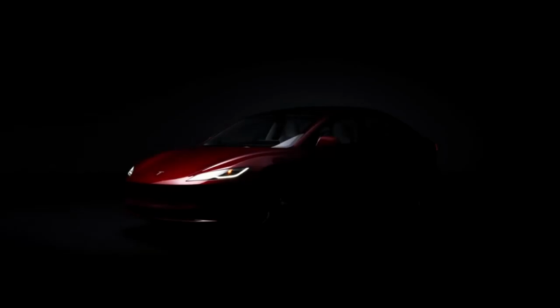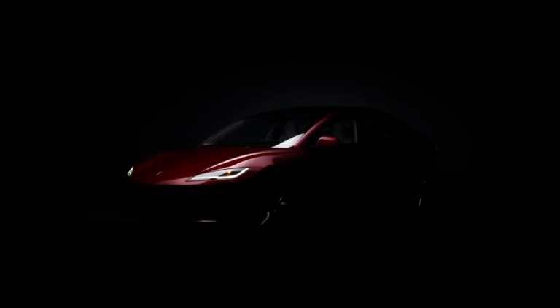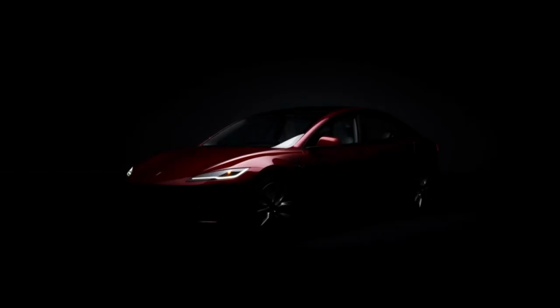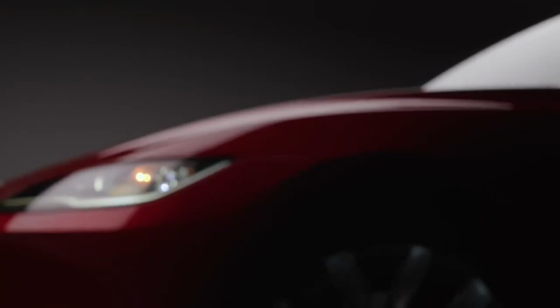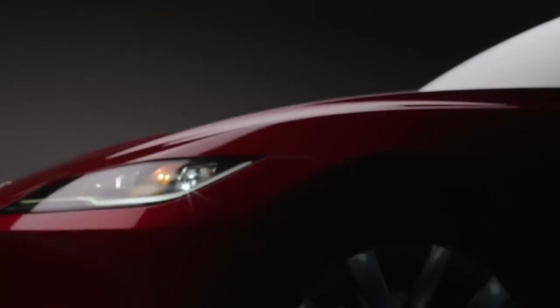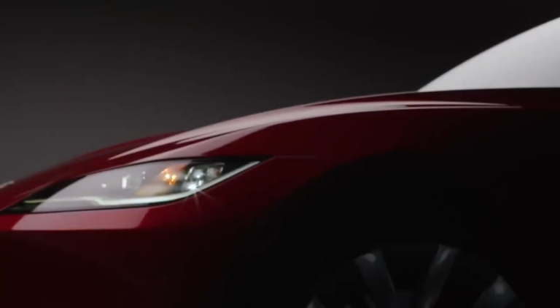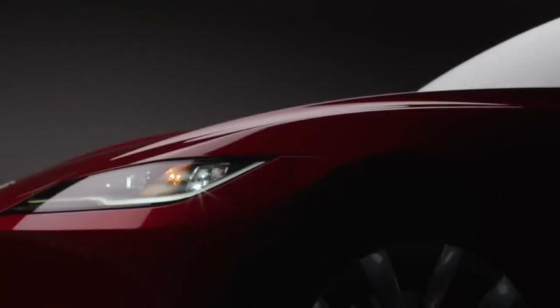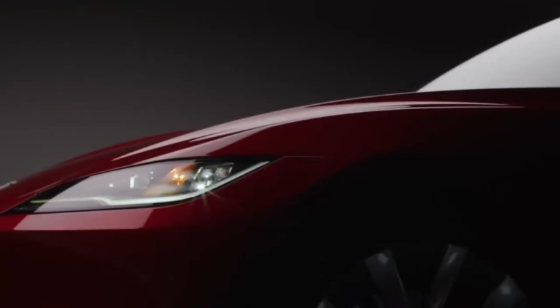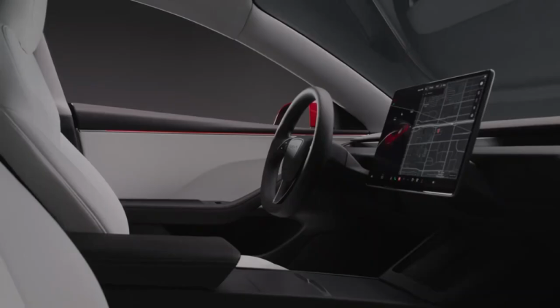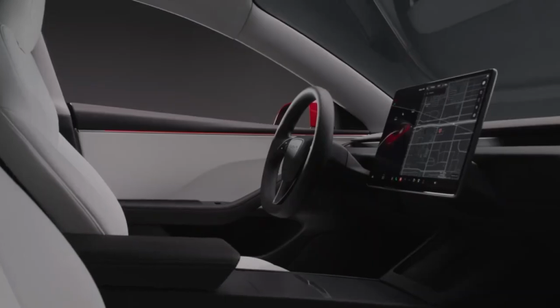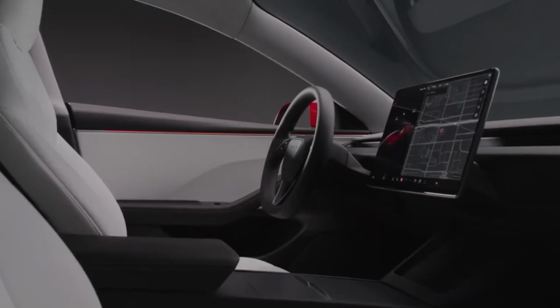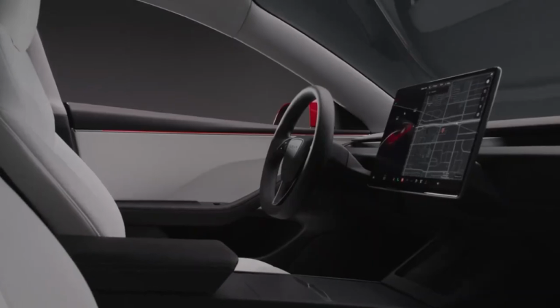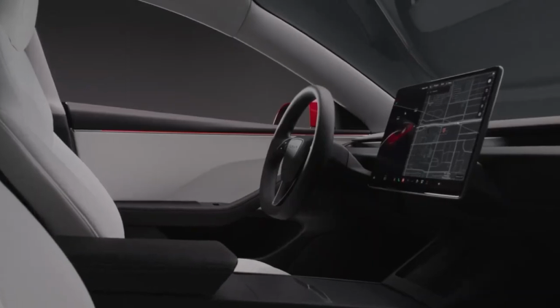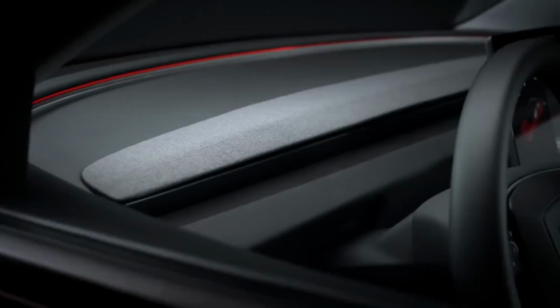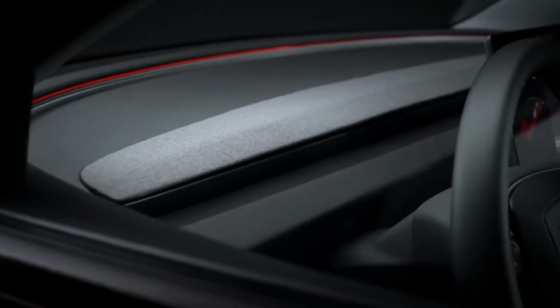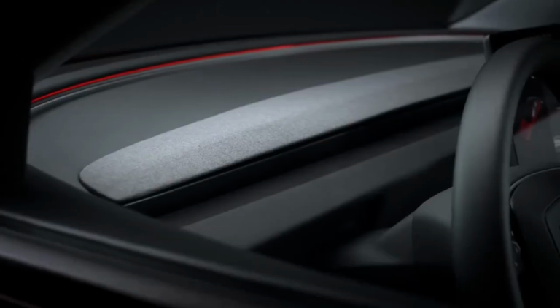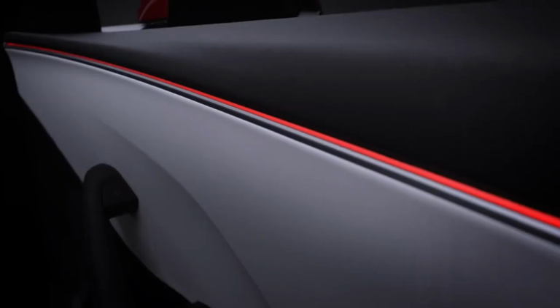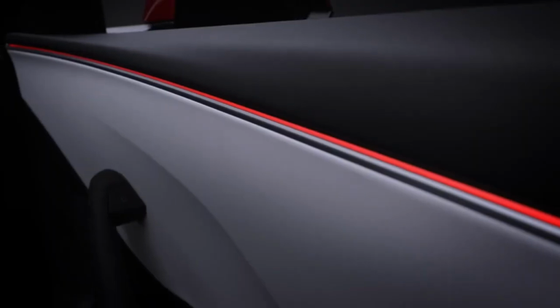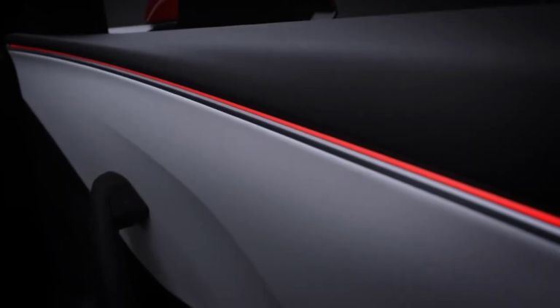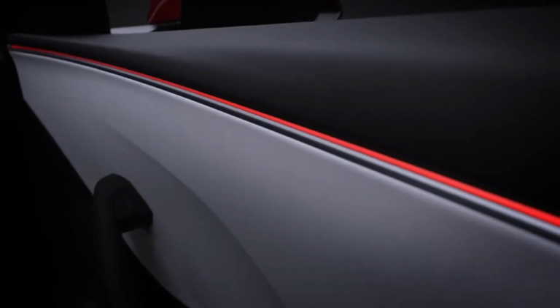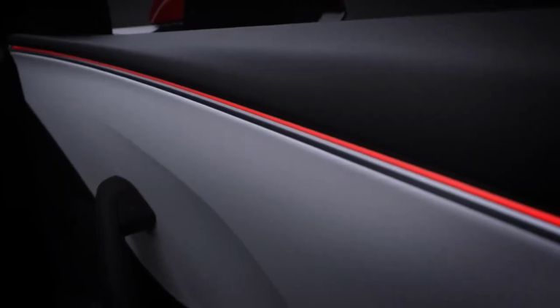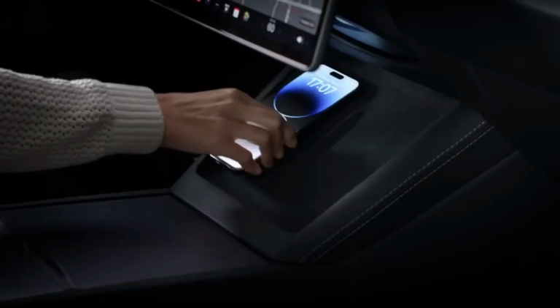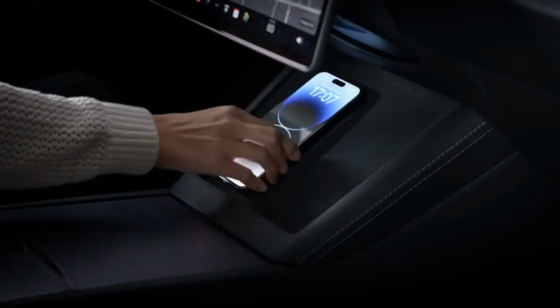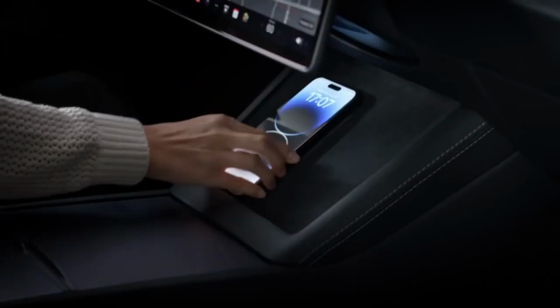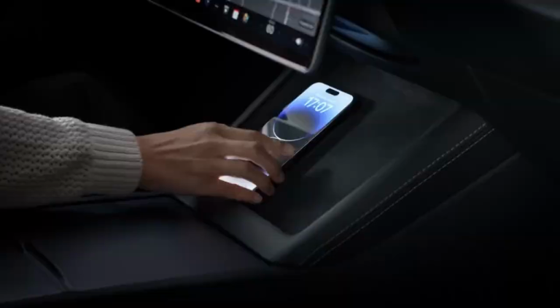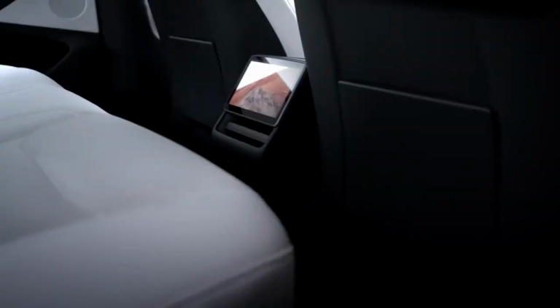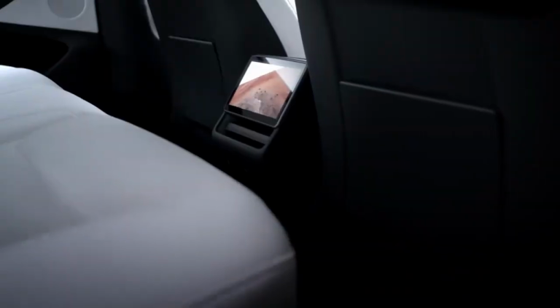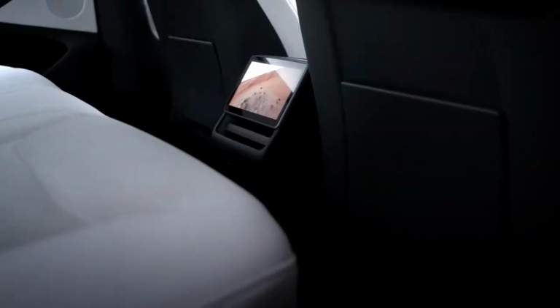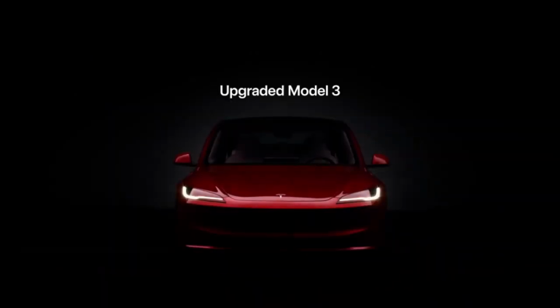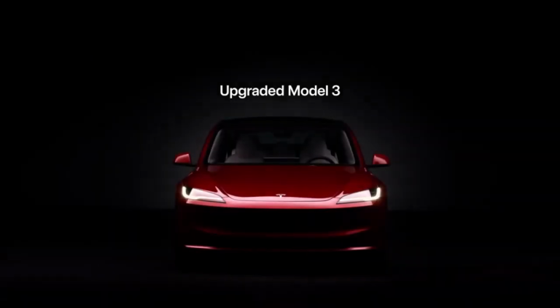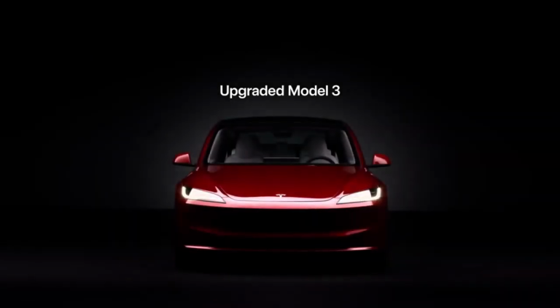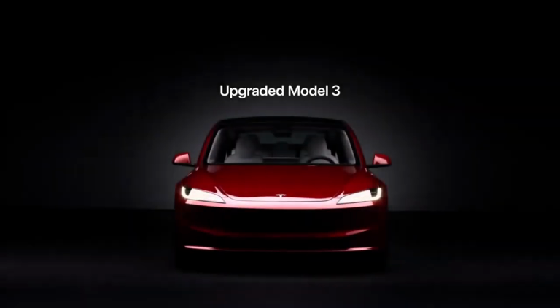The sense of encapsulation, the unification of materials, the uplevel of premiumness. Best Model 3 we've ever had.